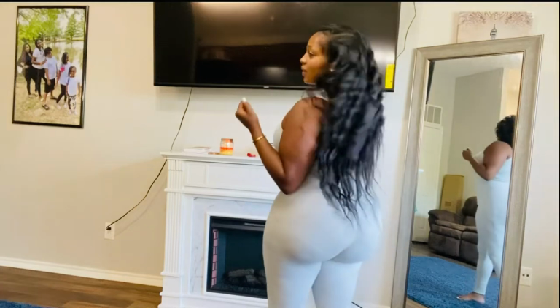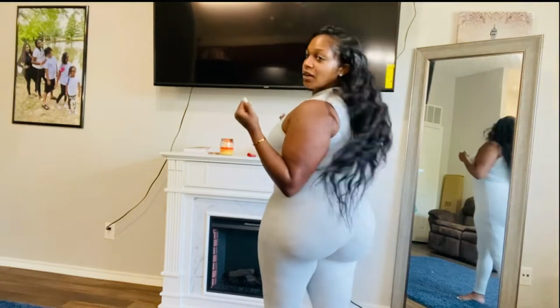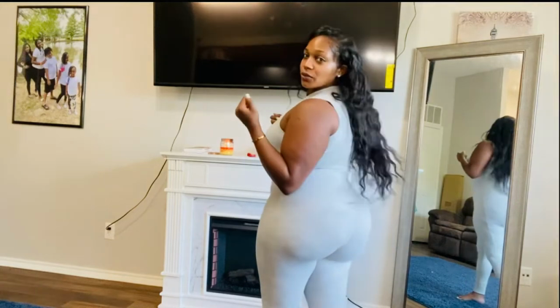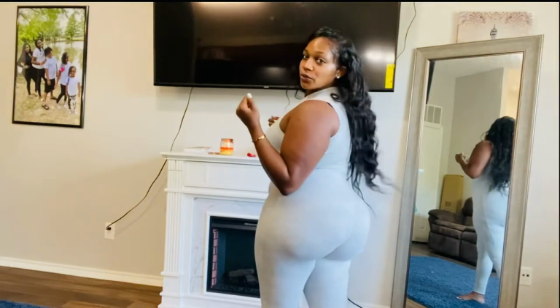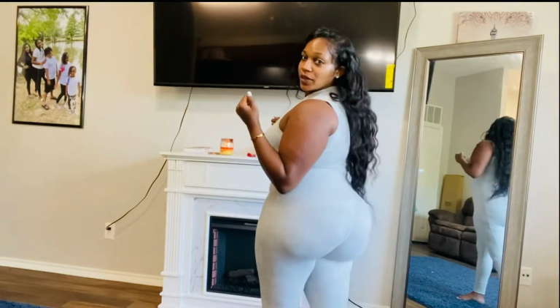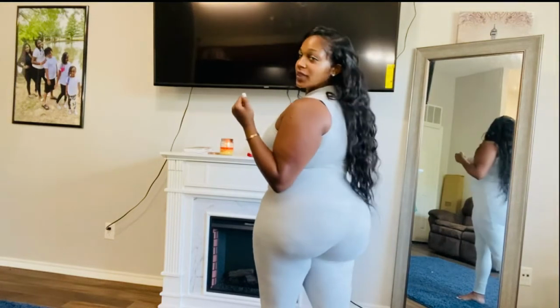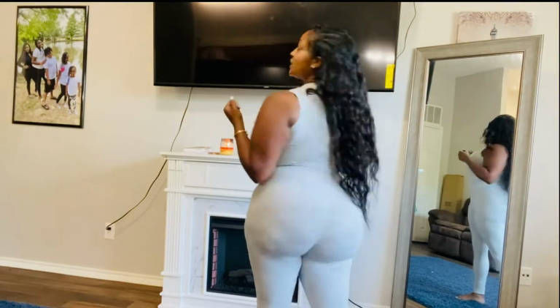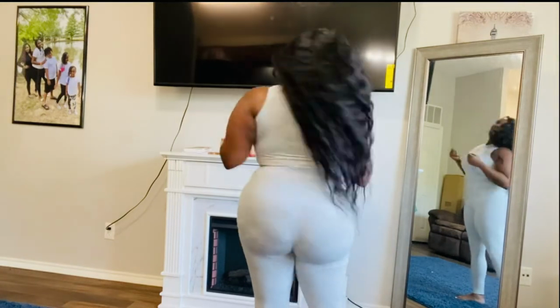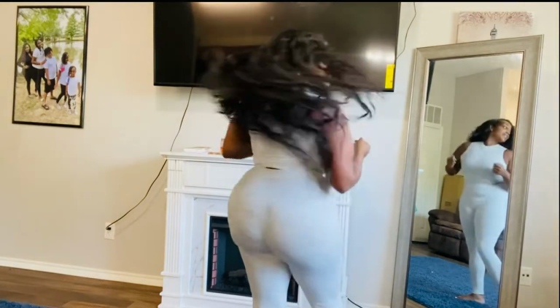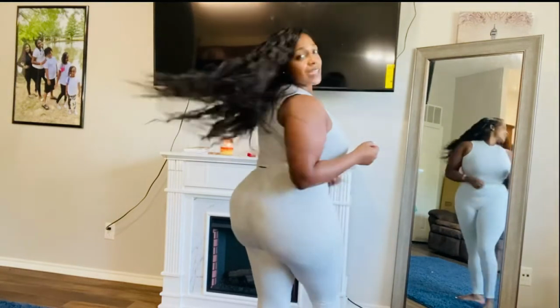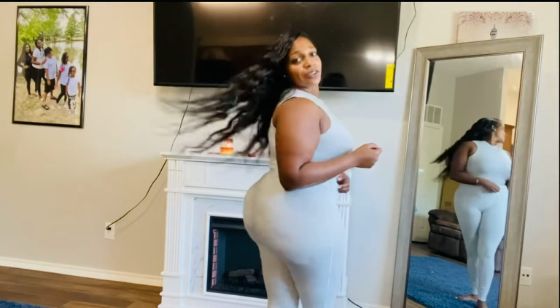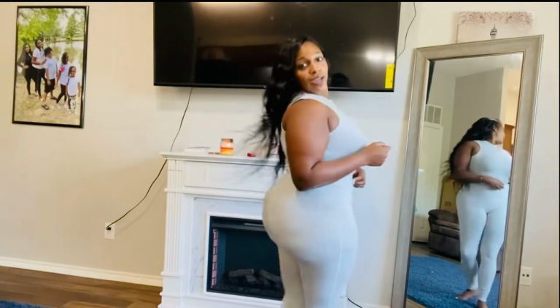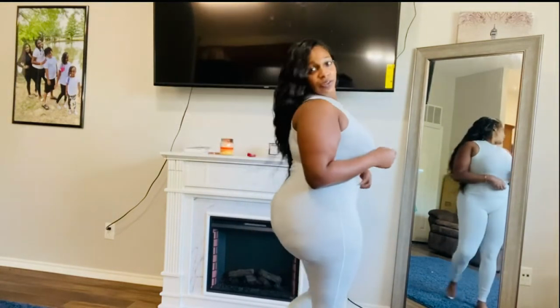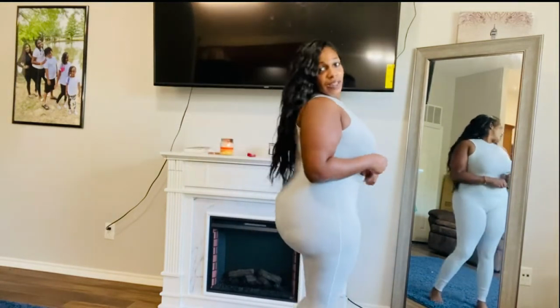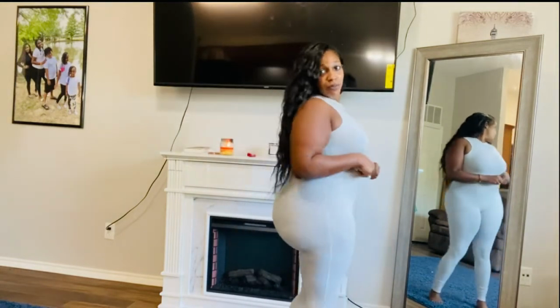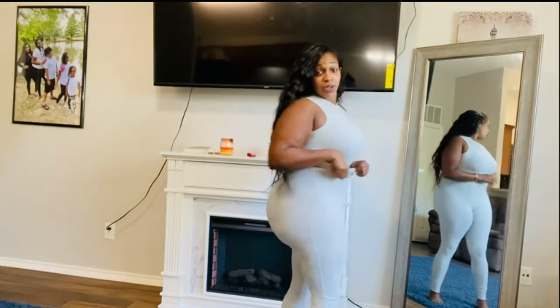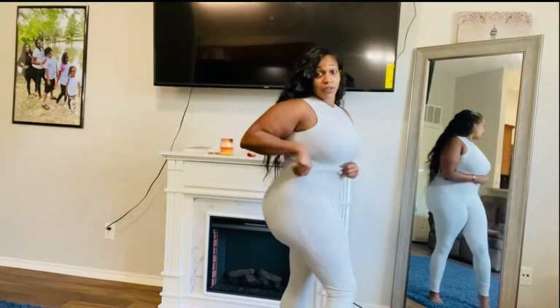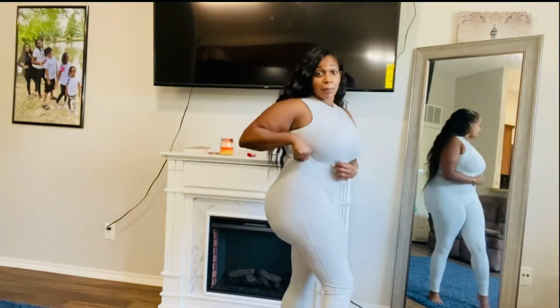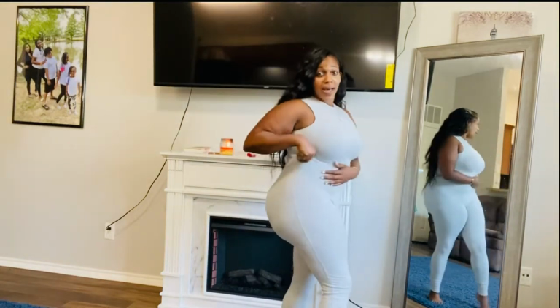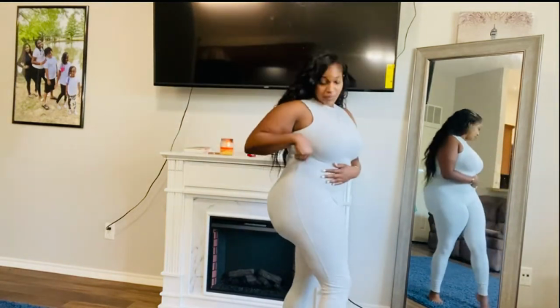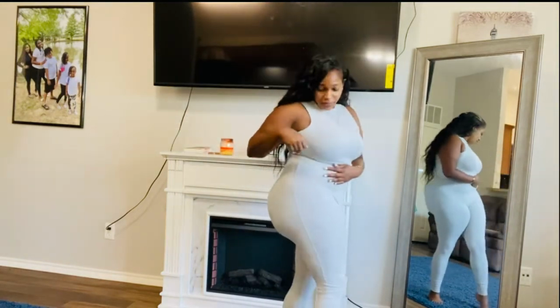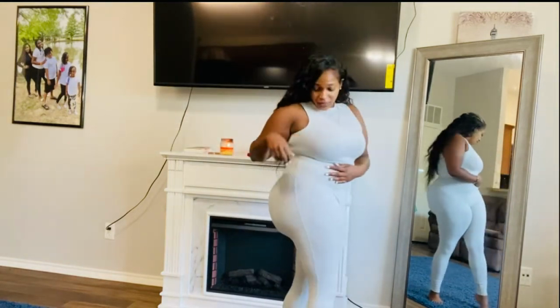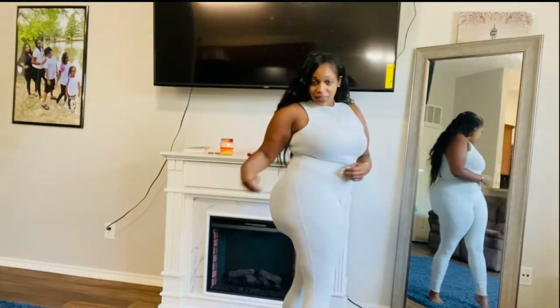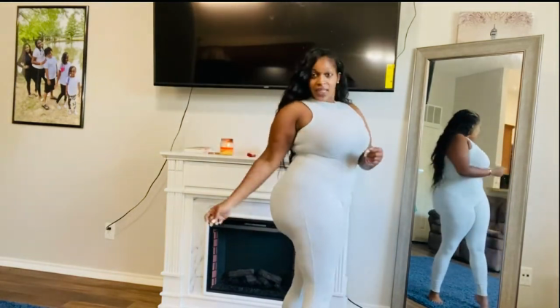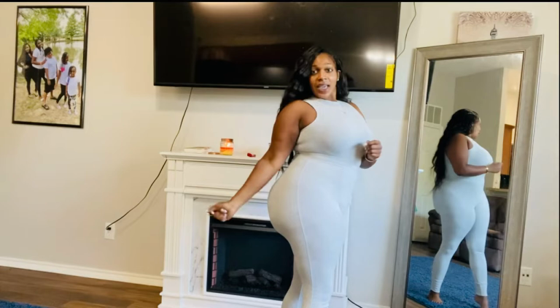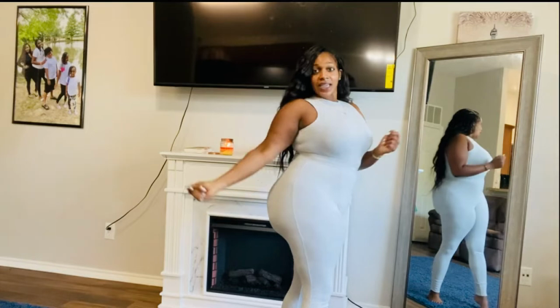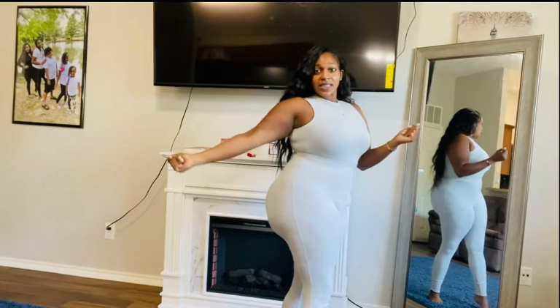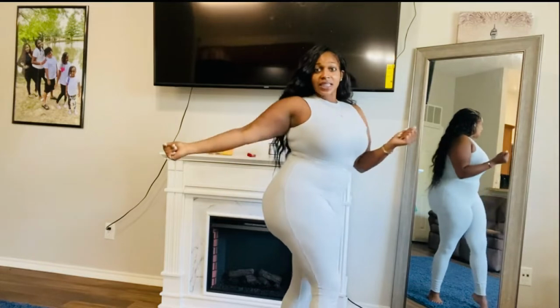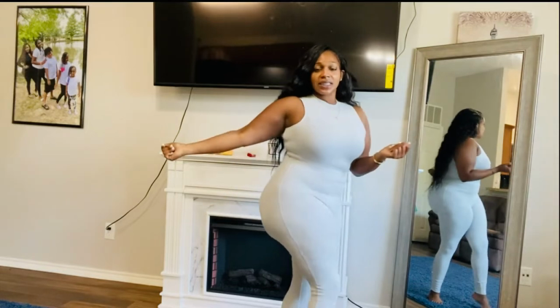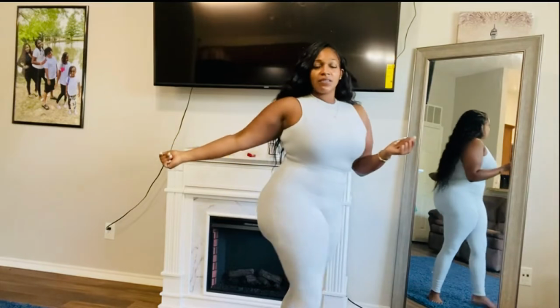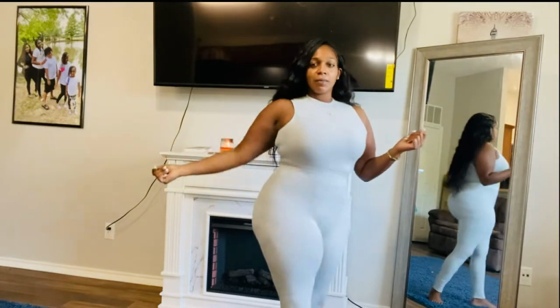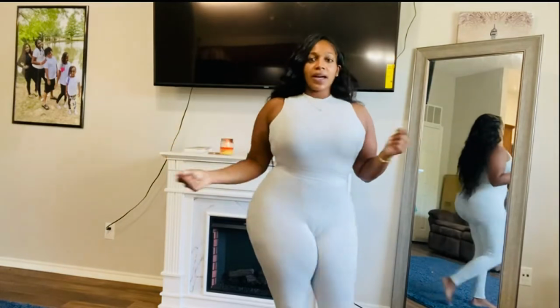When you wear this Heather Gray, you got to be ready for body because it's giving body.